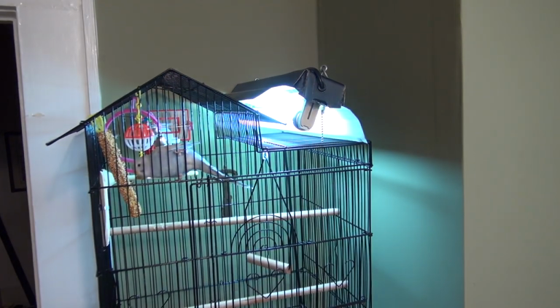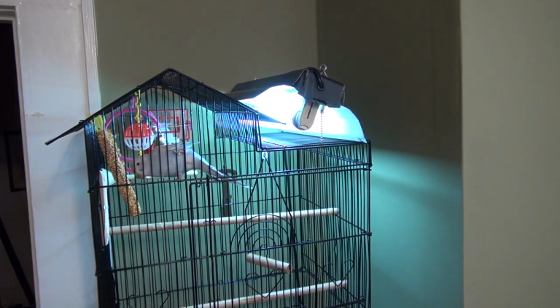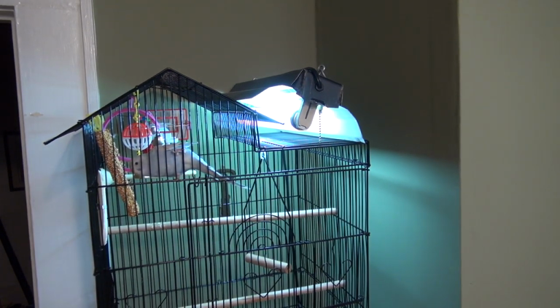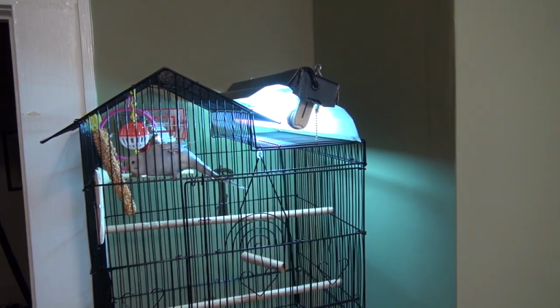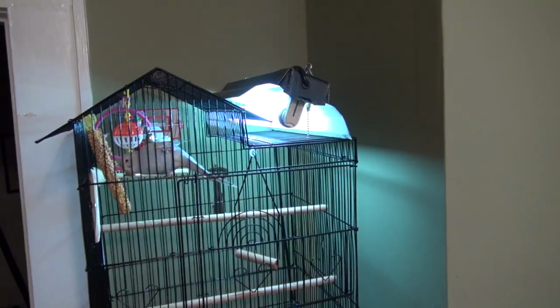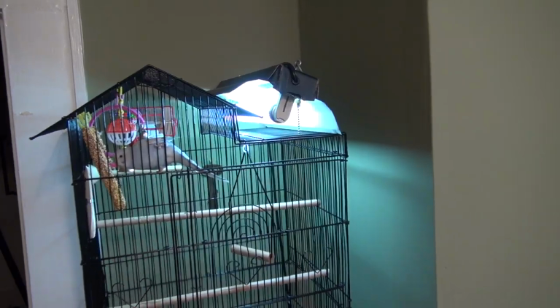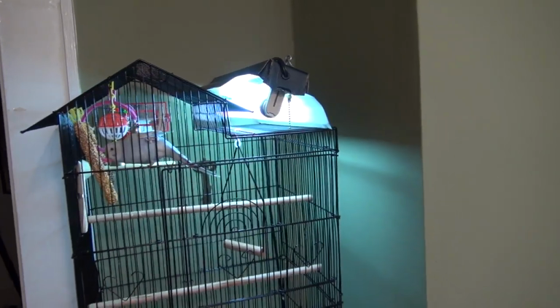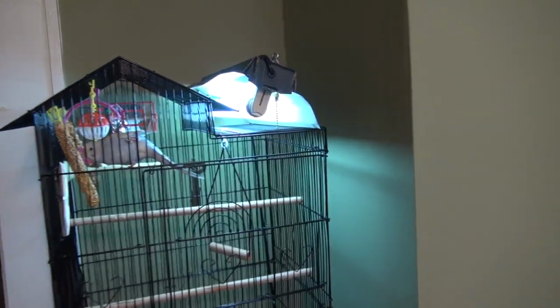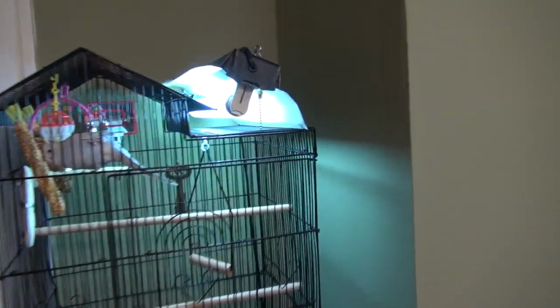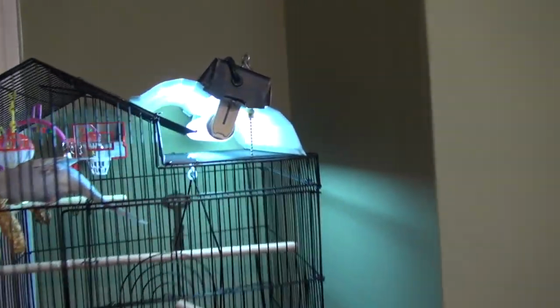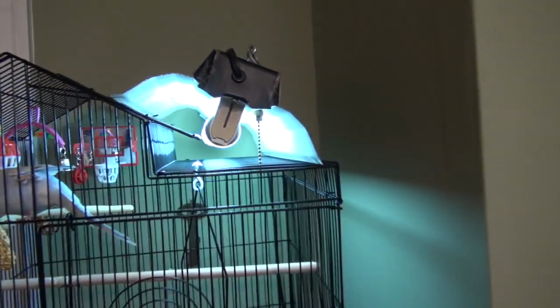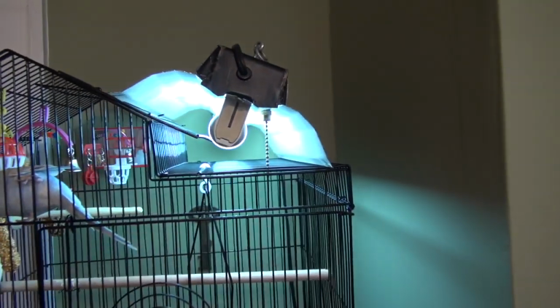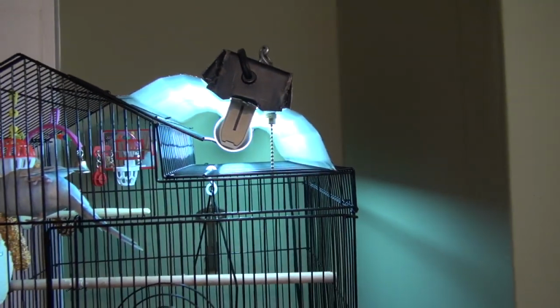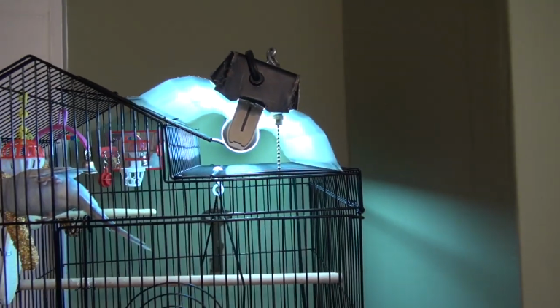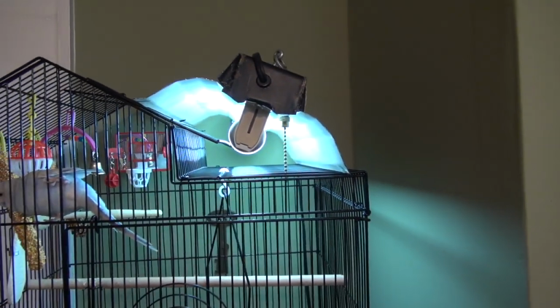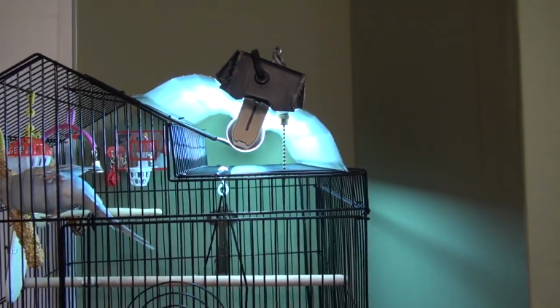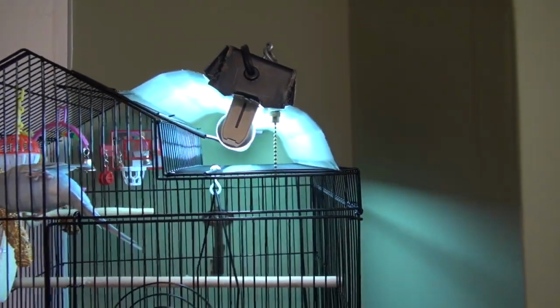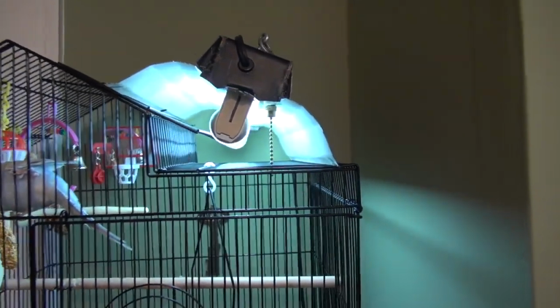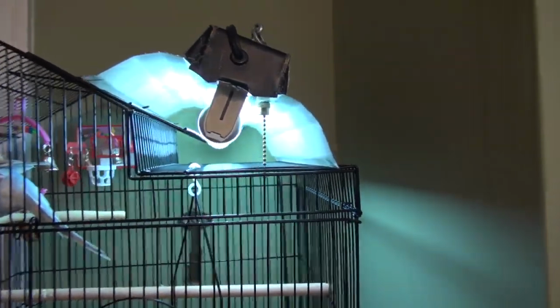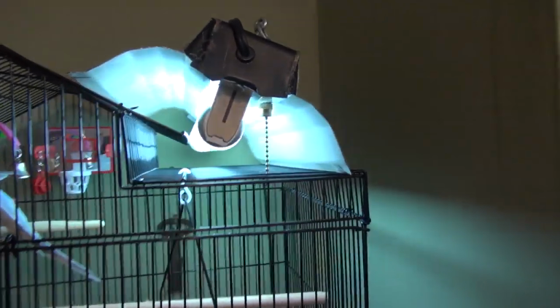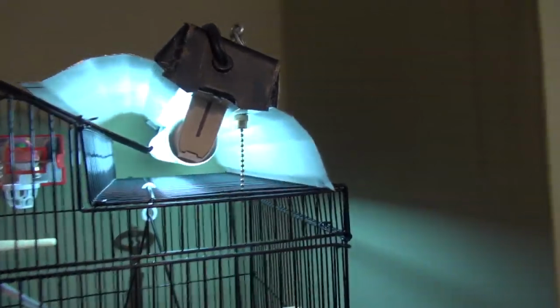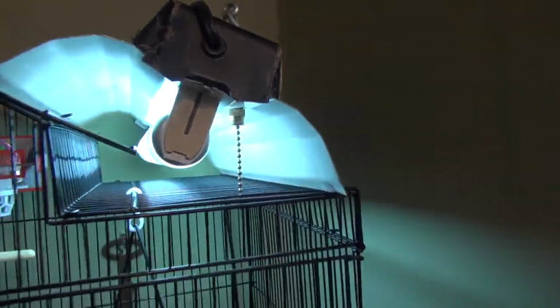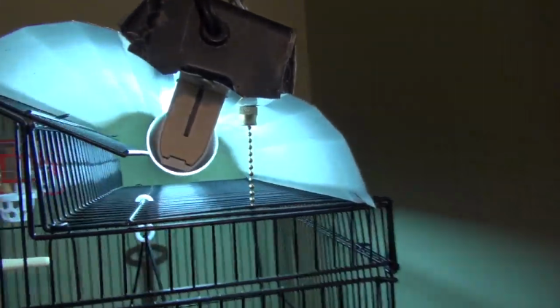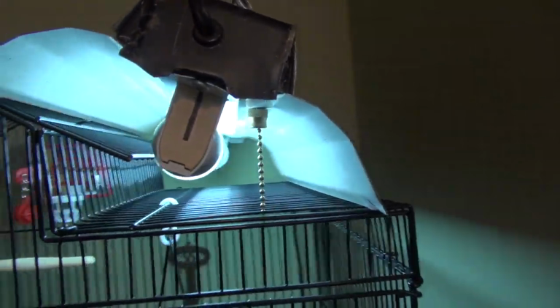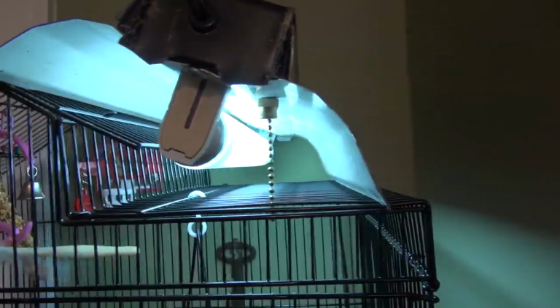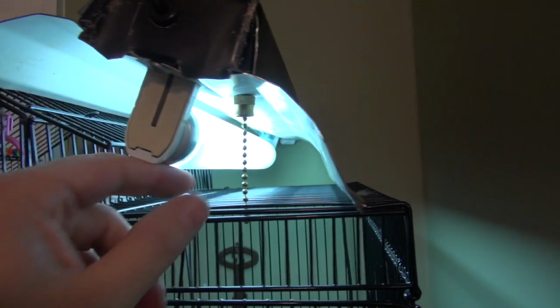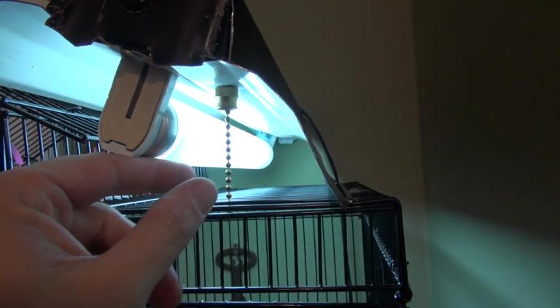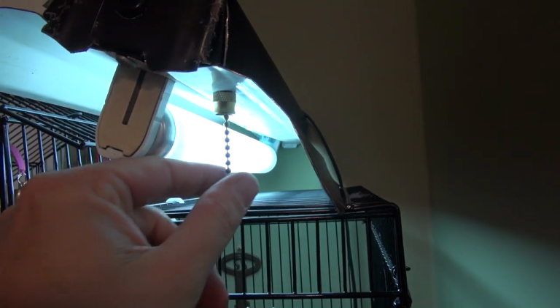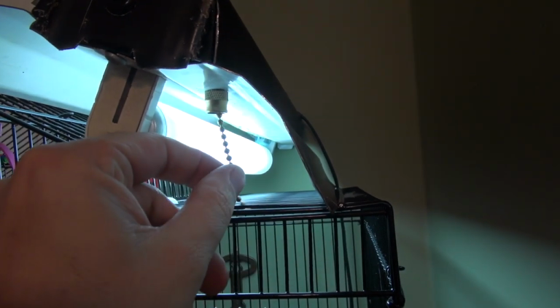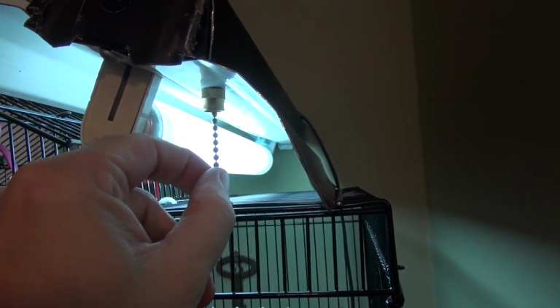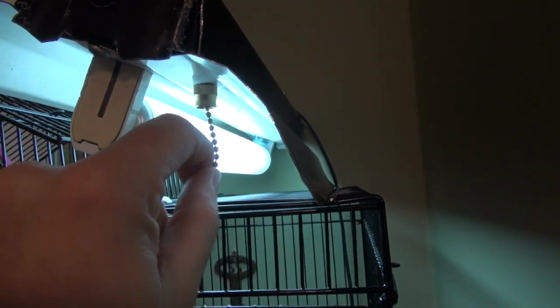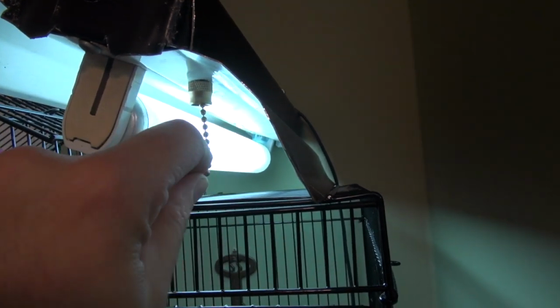F14T12 shop light - not very blinky. Or we can do it the old-fashioned way. Got a little bit of blinkage there.